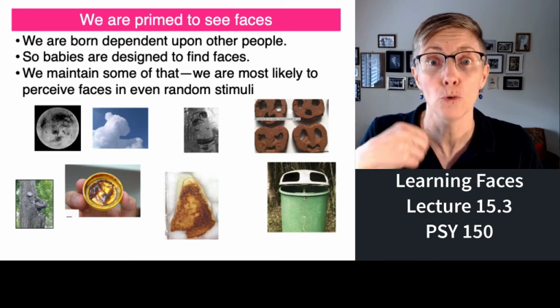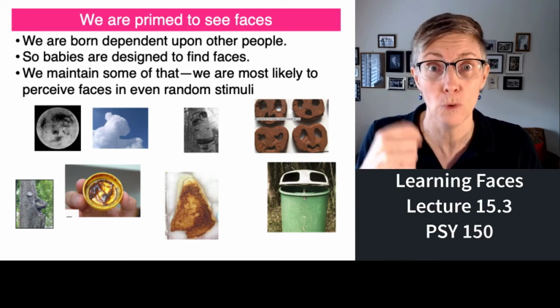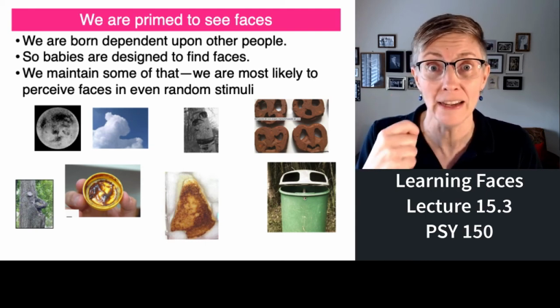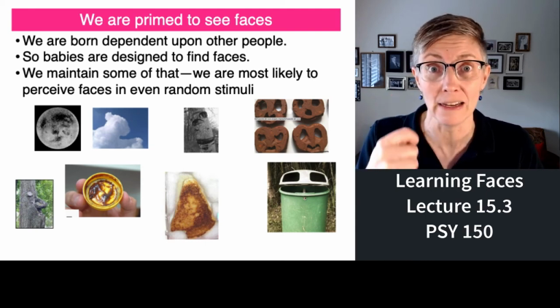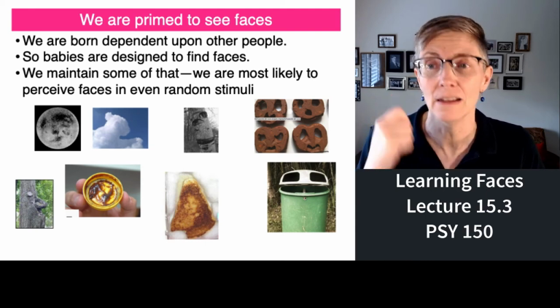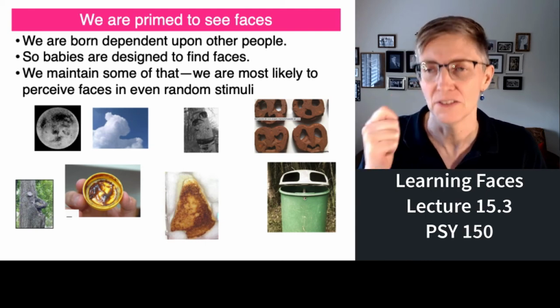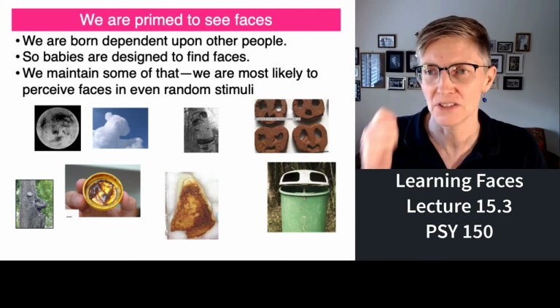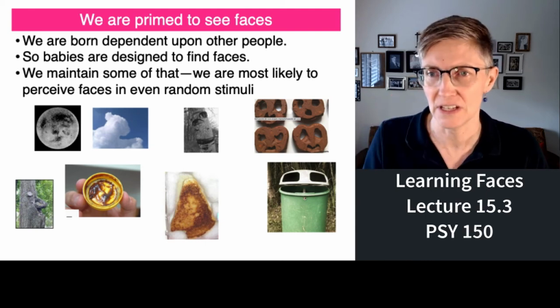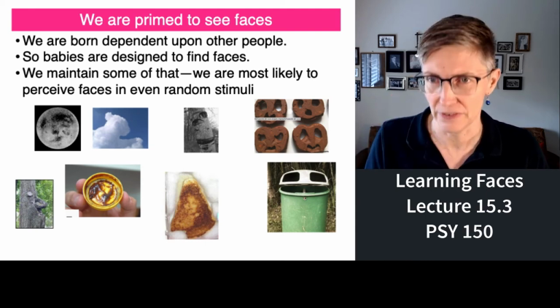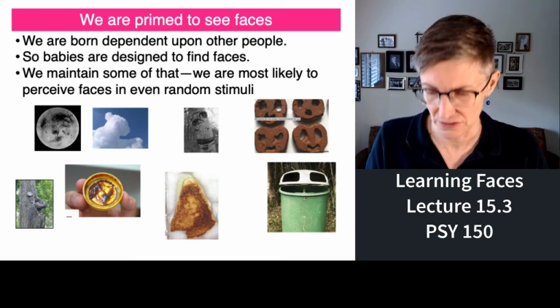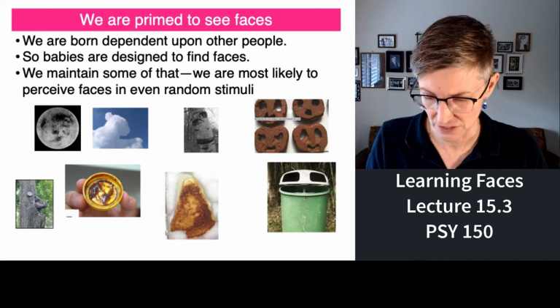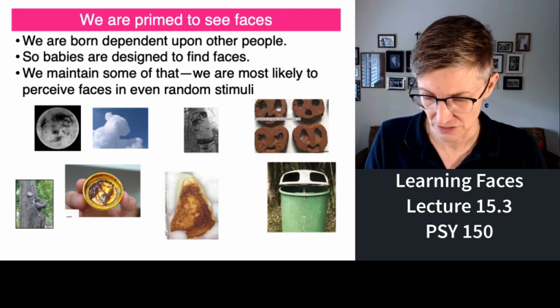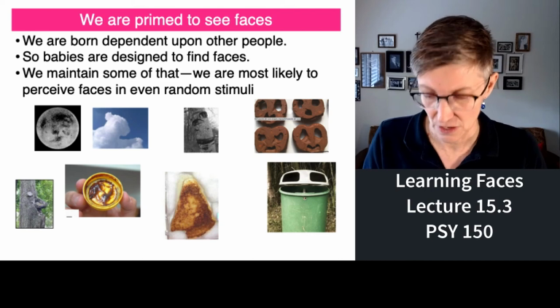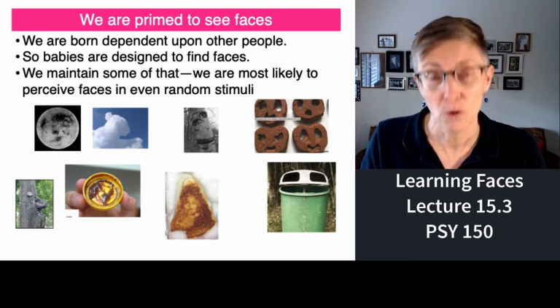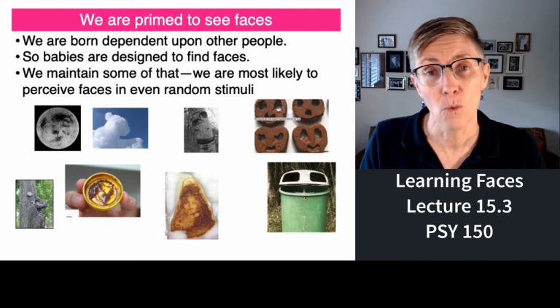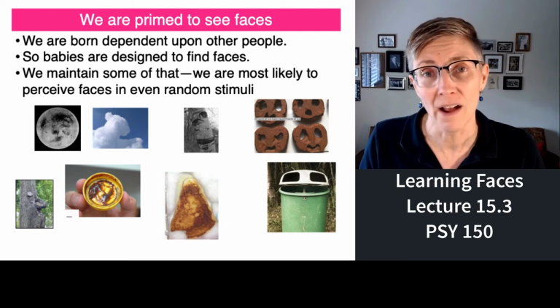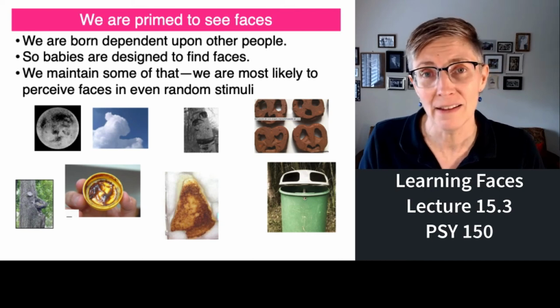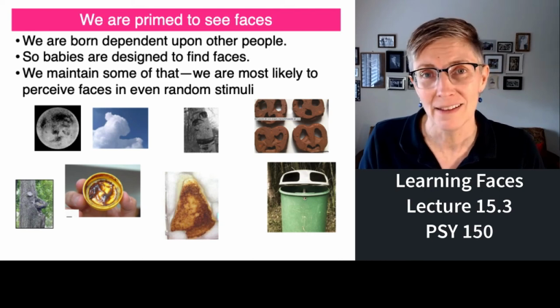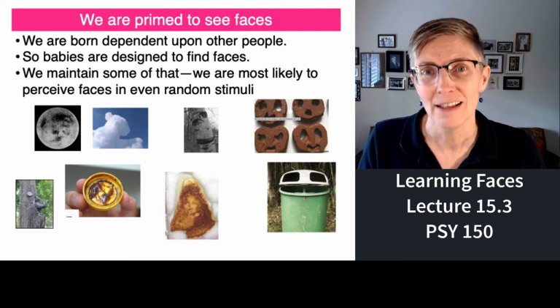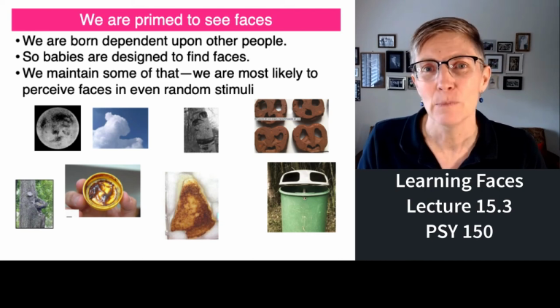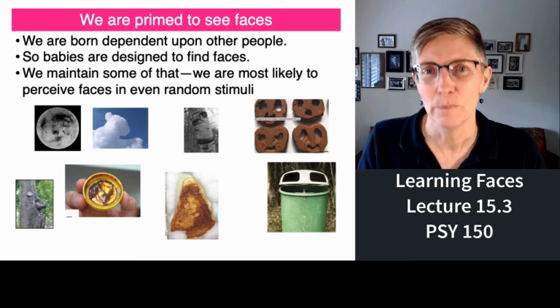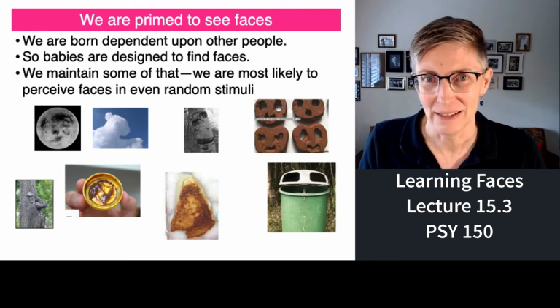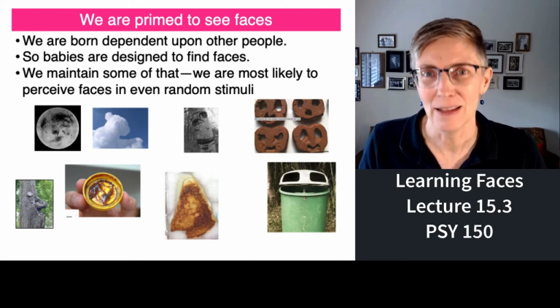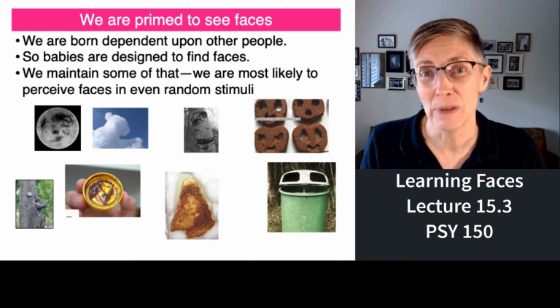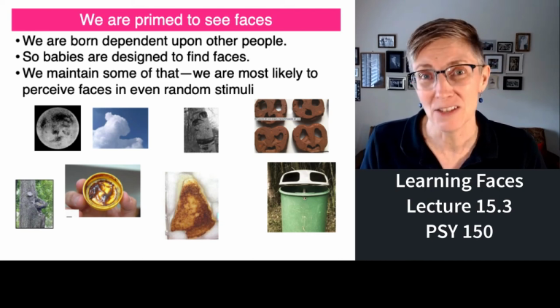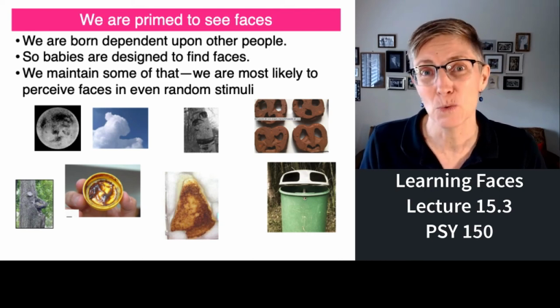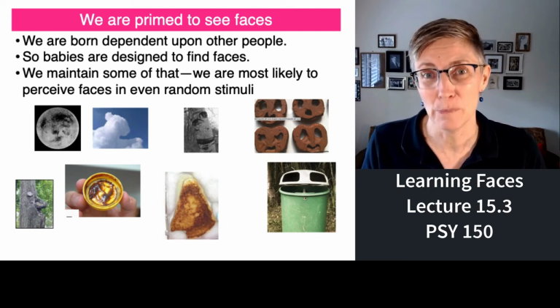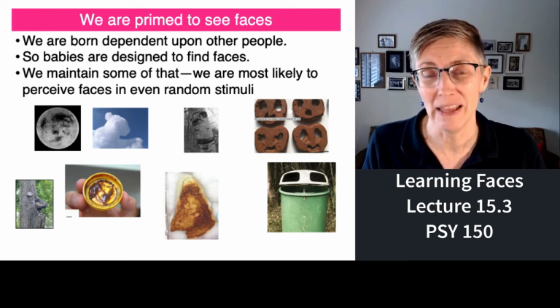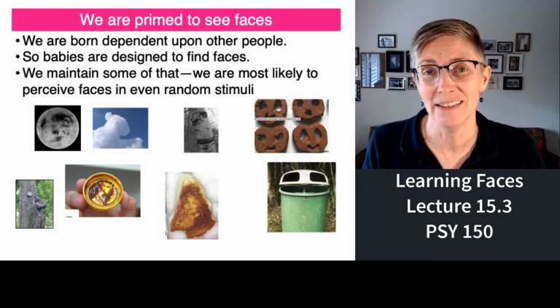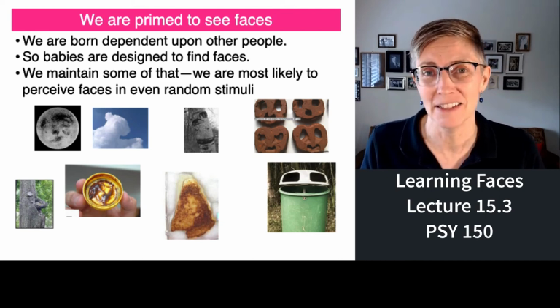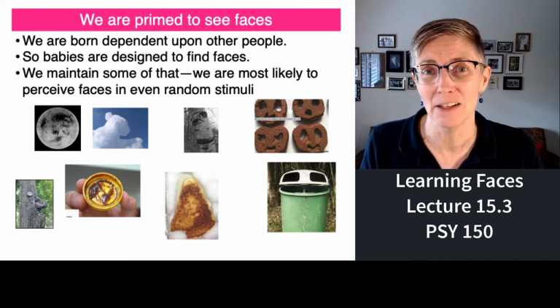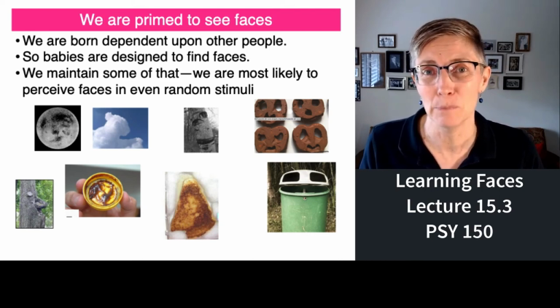We see faces everywhere. We come into this world primed and ready to see faces — because we're dependent on people.